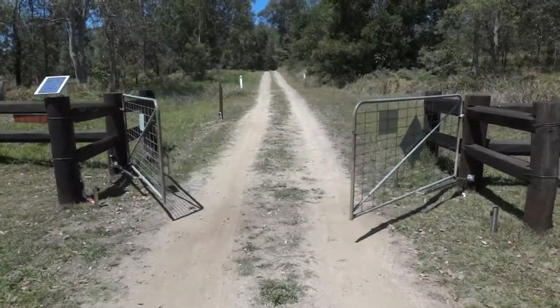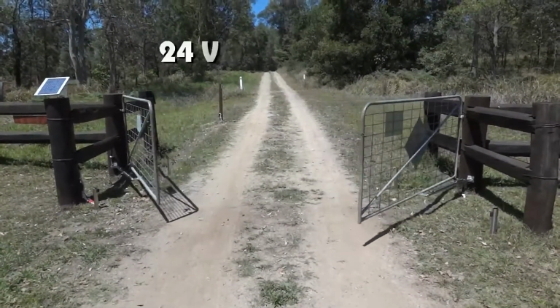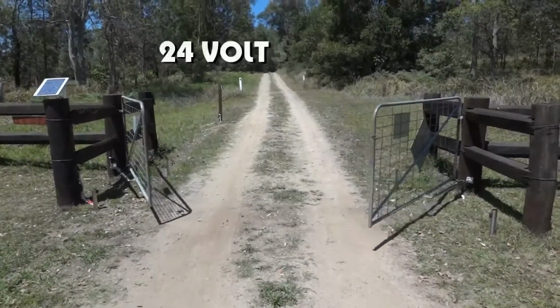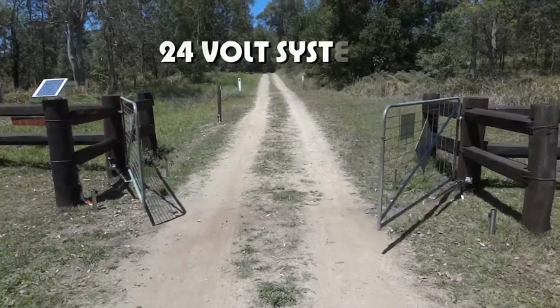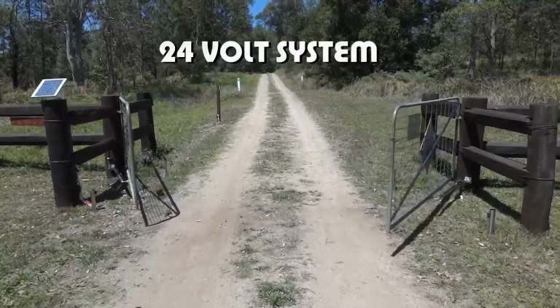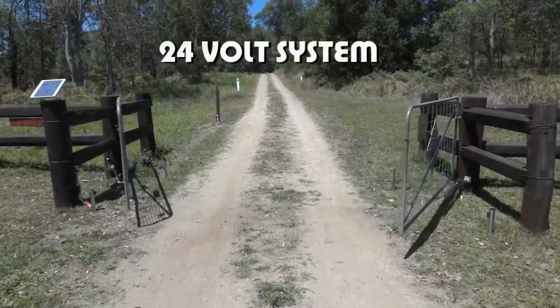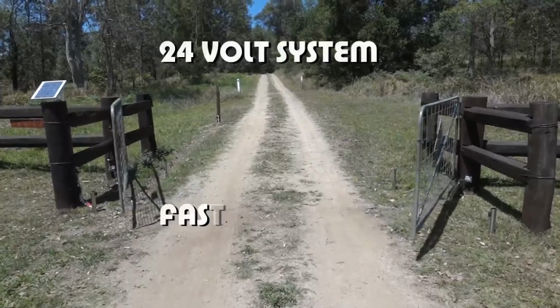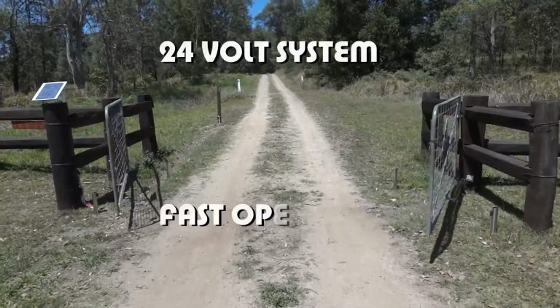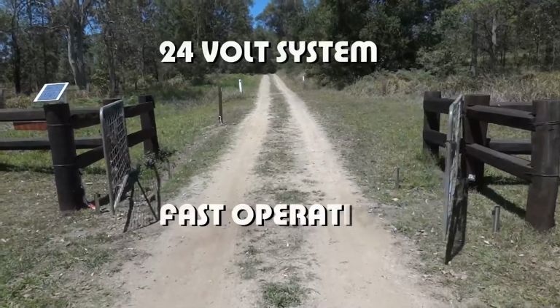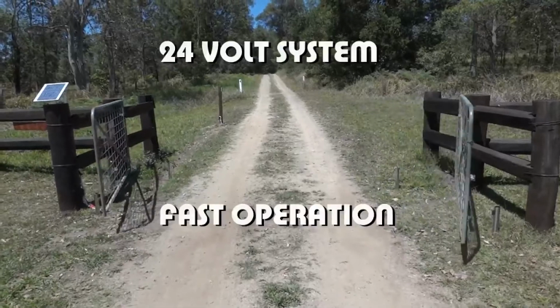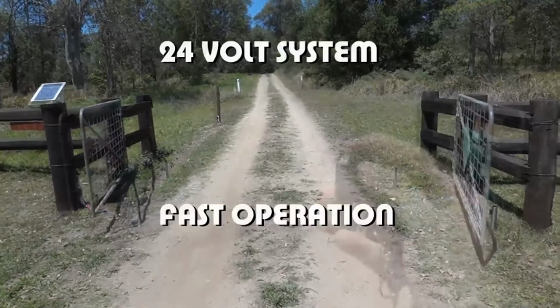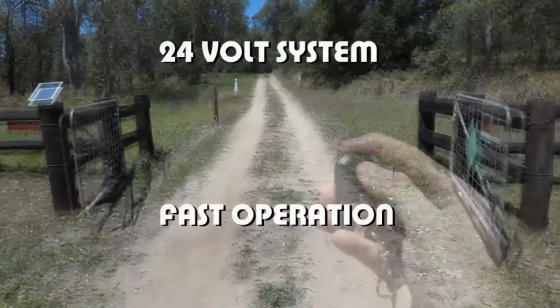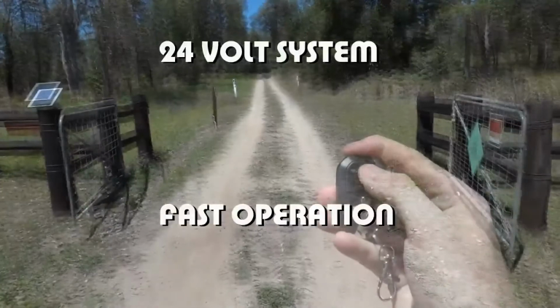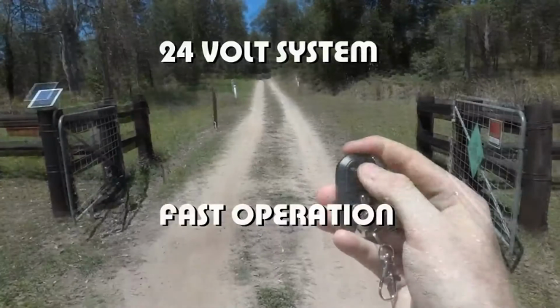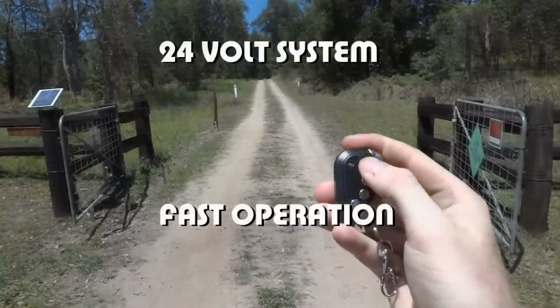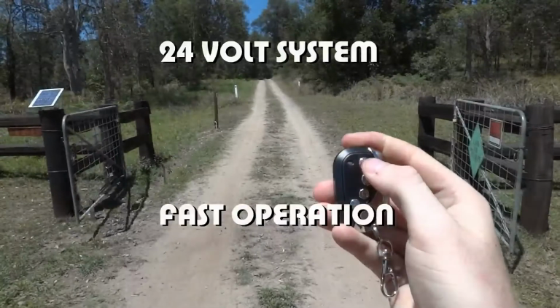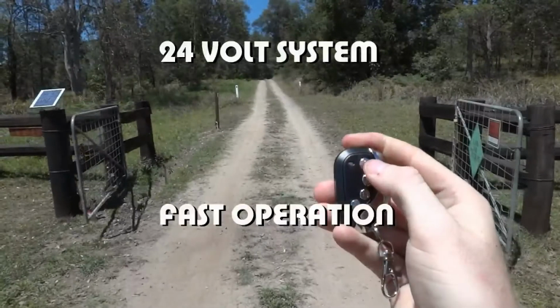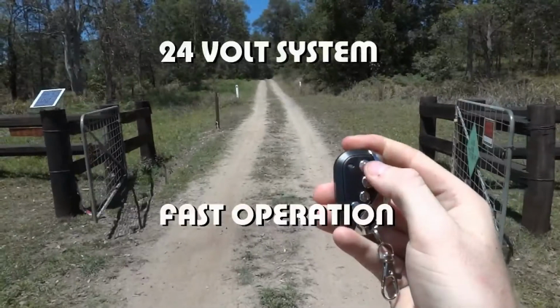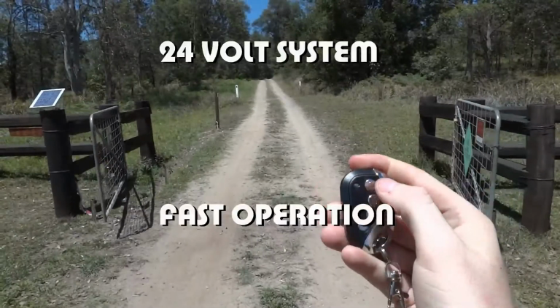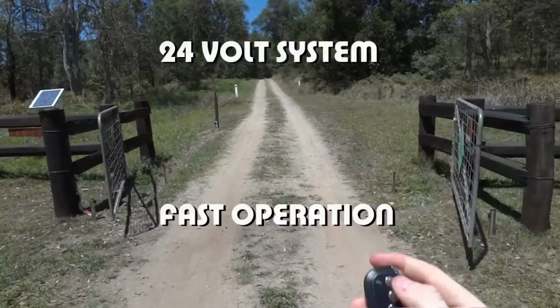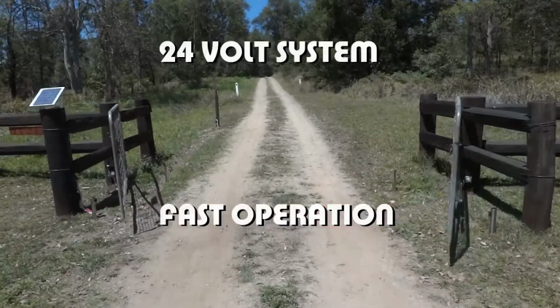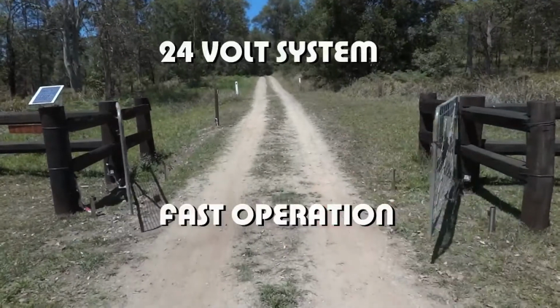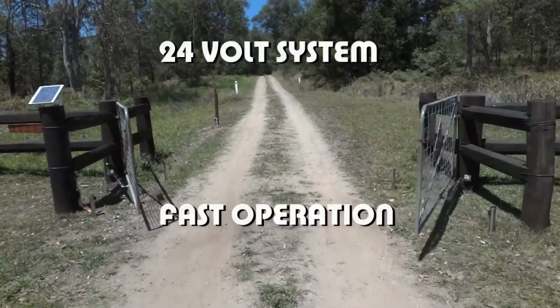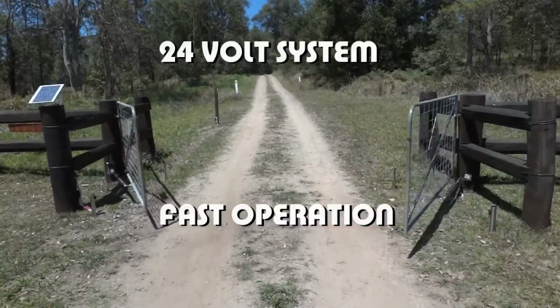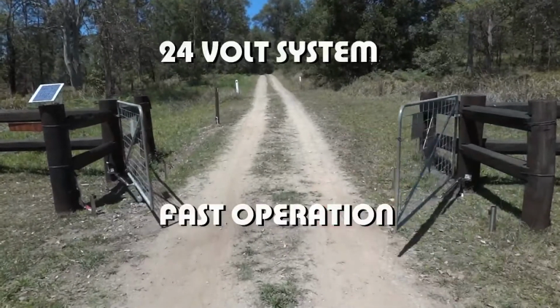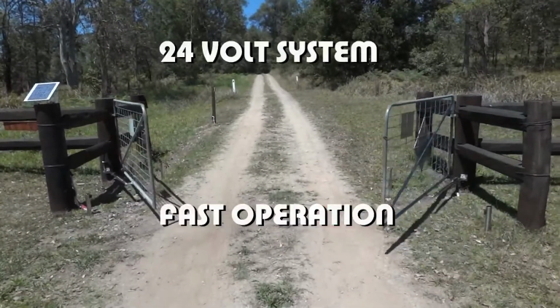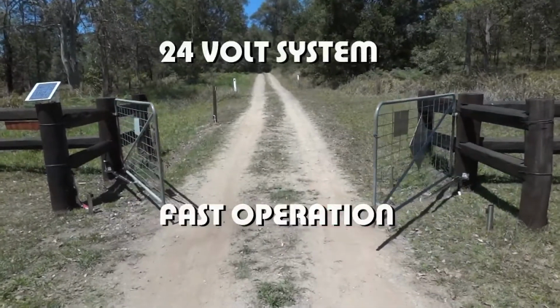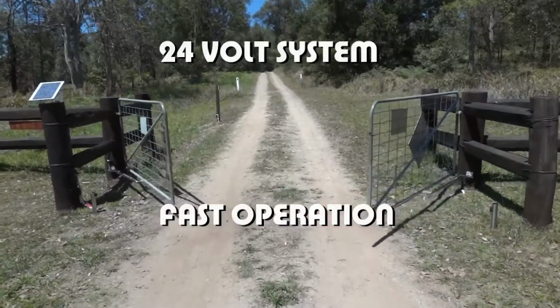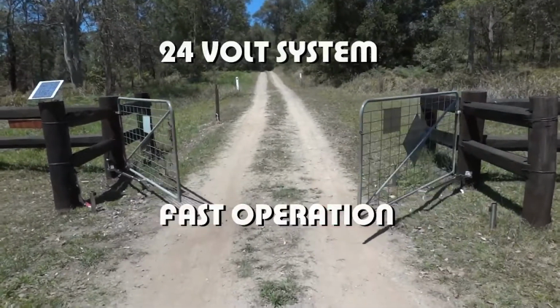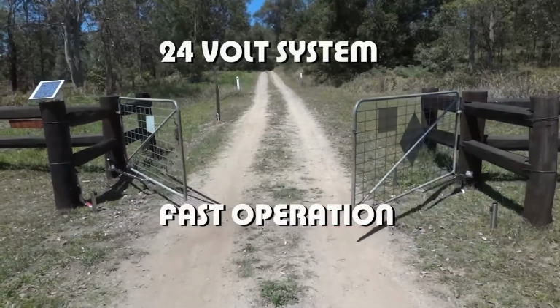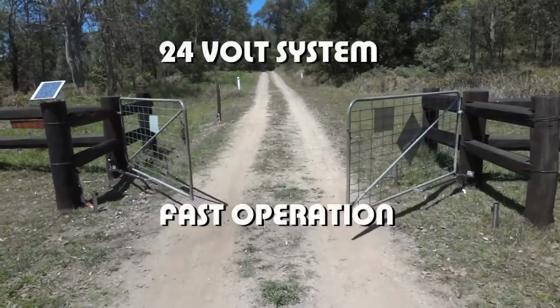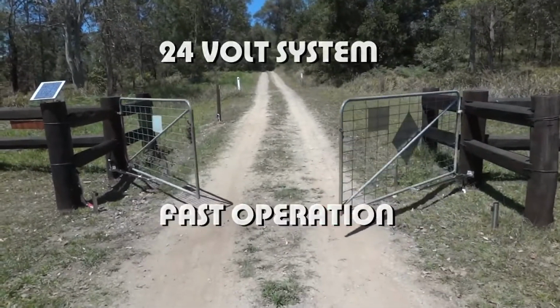Our kits use a 24 volt system, making them one of the fastest gate openers available.